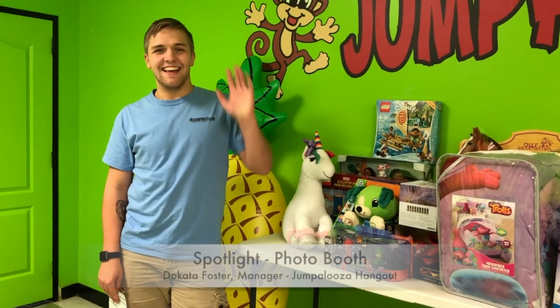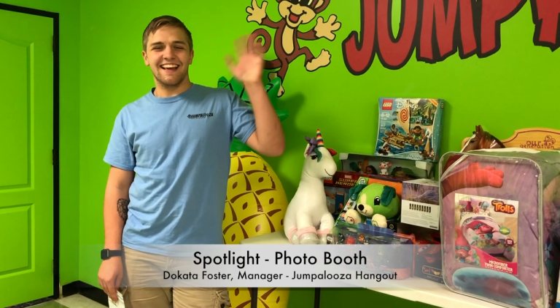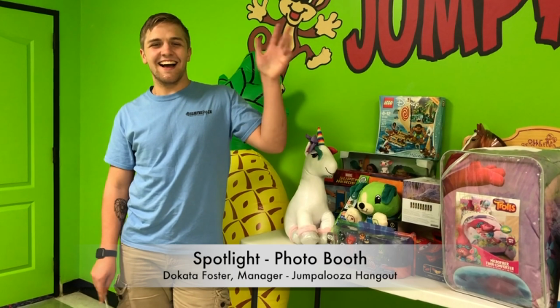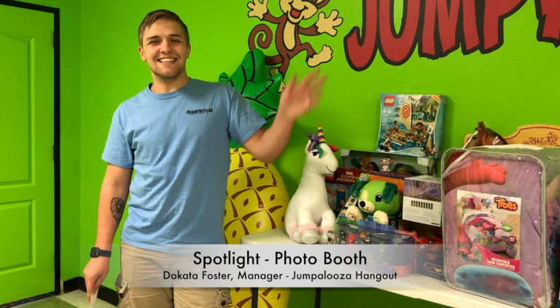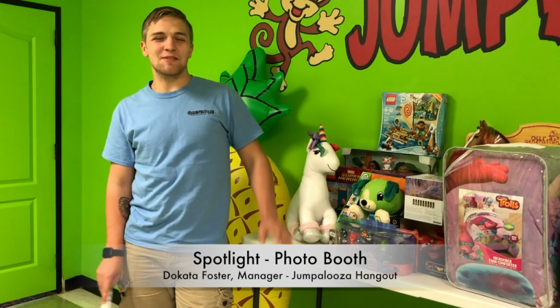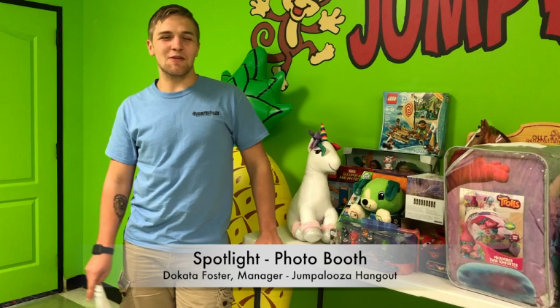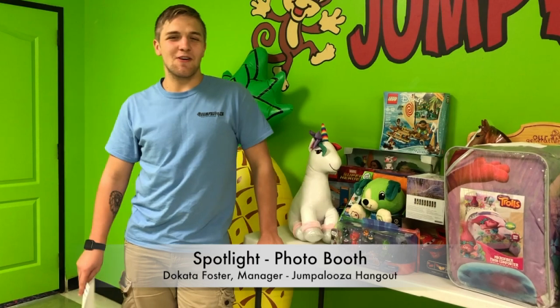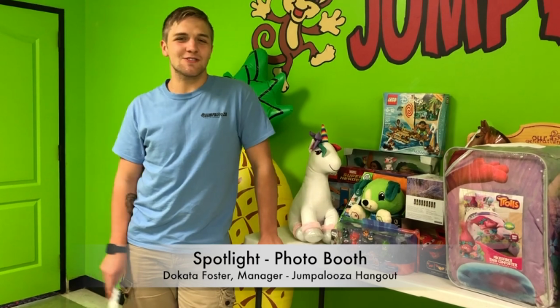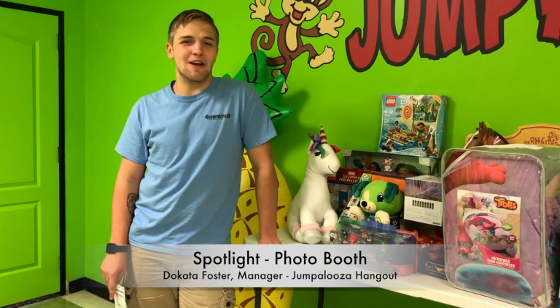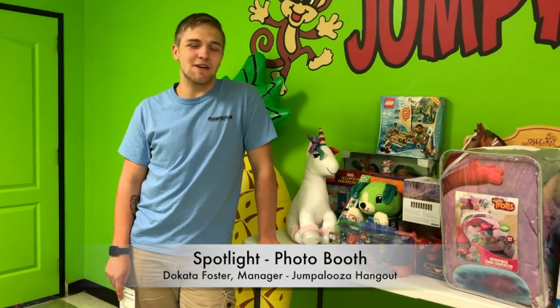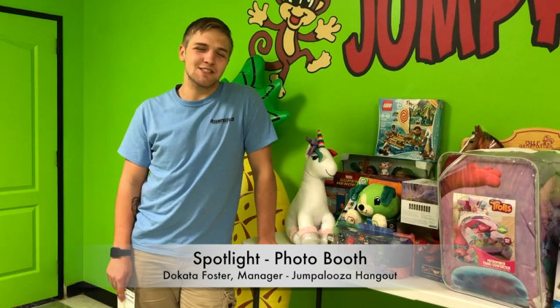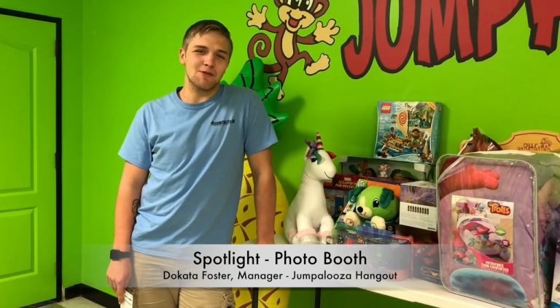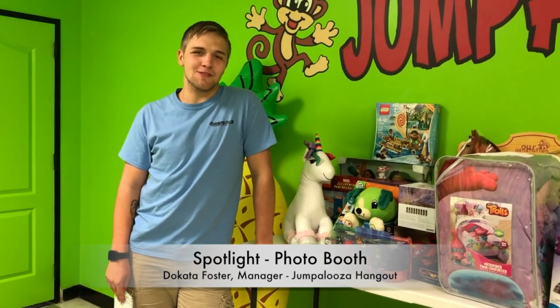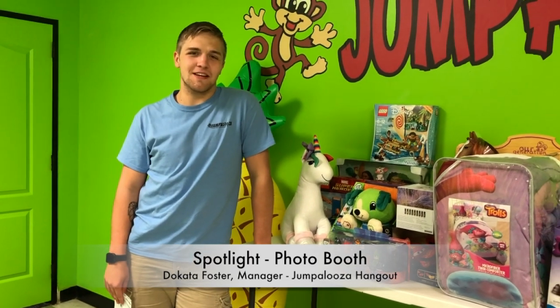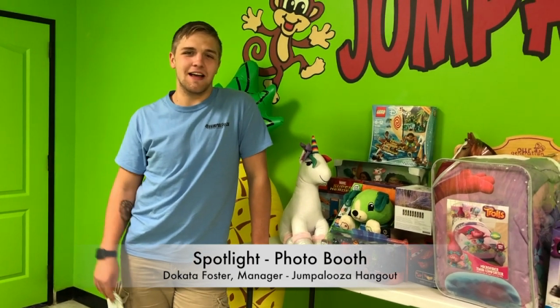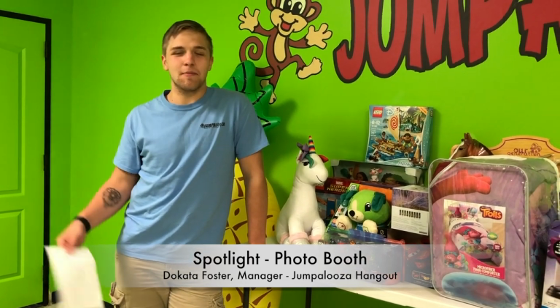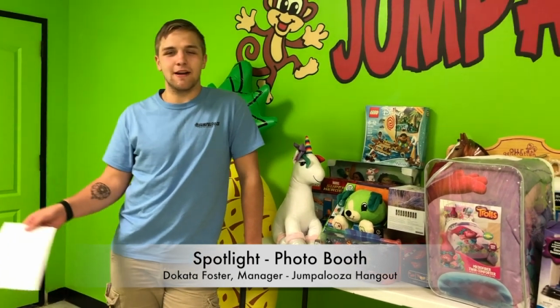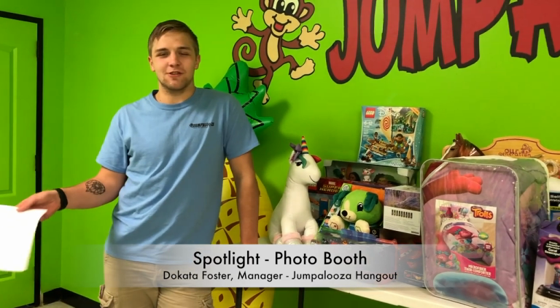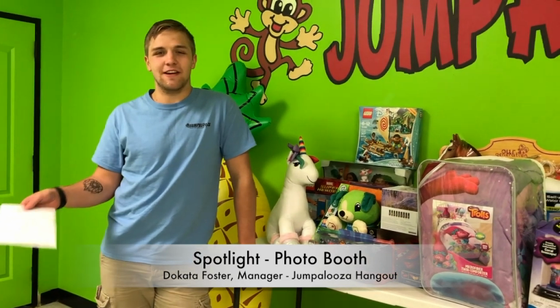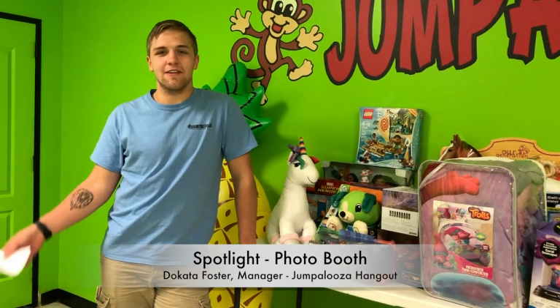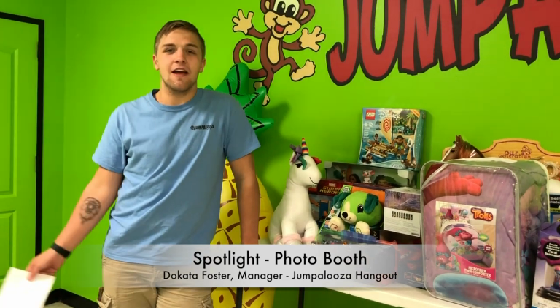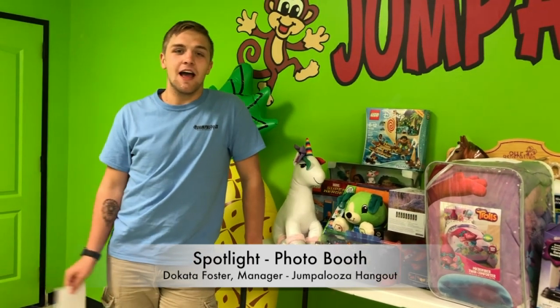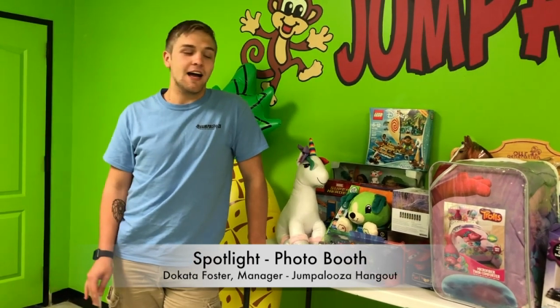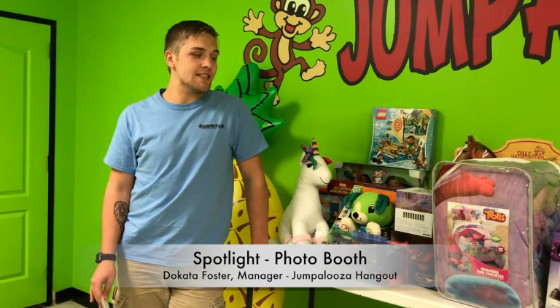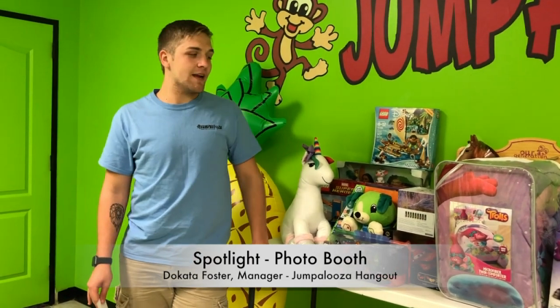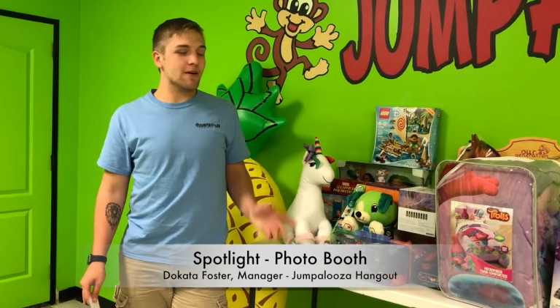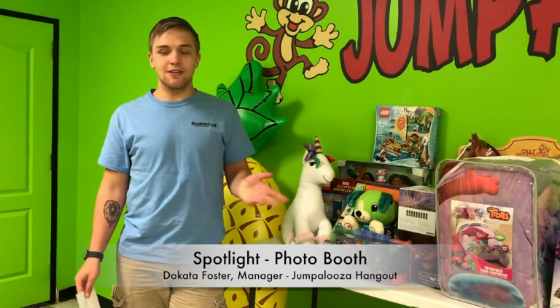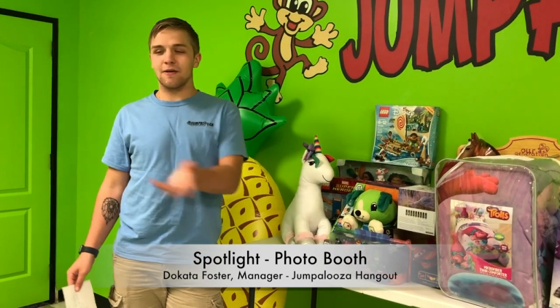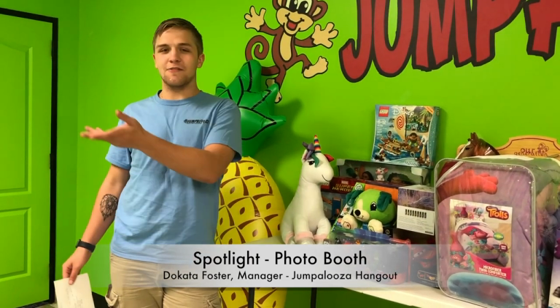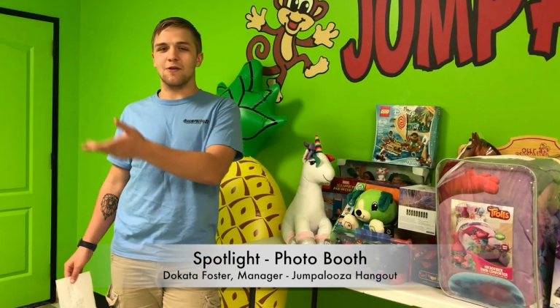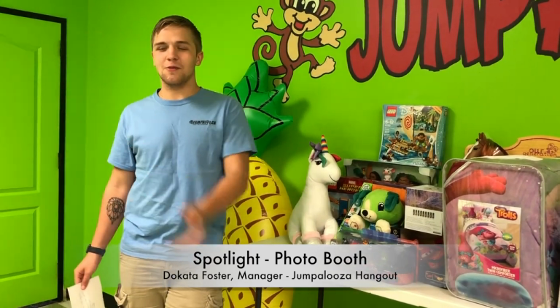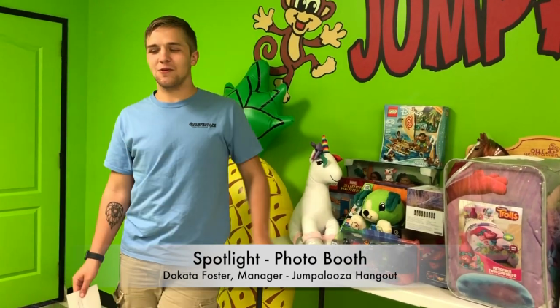Hey guys, I'm Dakota Foster. I work at Jumpalooza — I'm a manager here. Today we're going to talk about the photo booth.